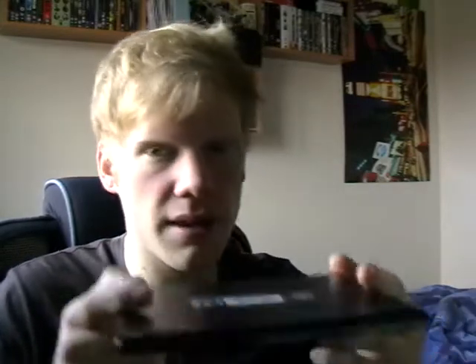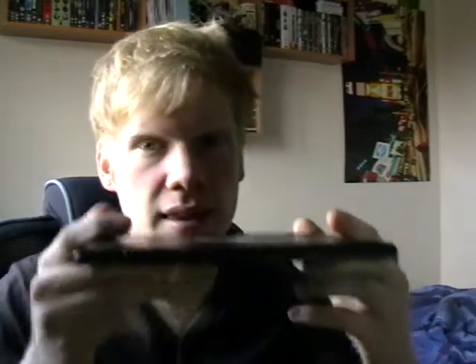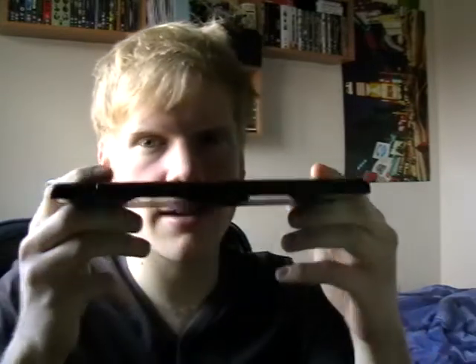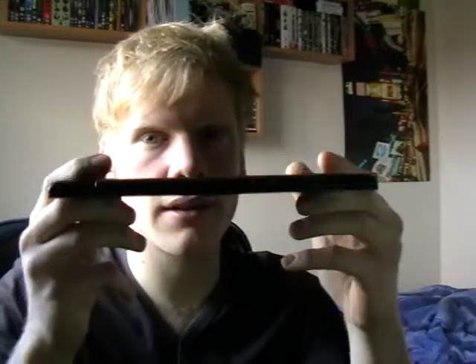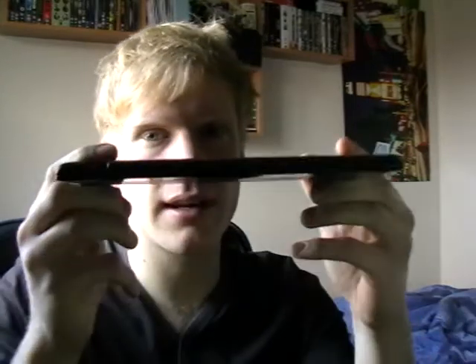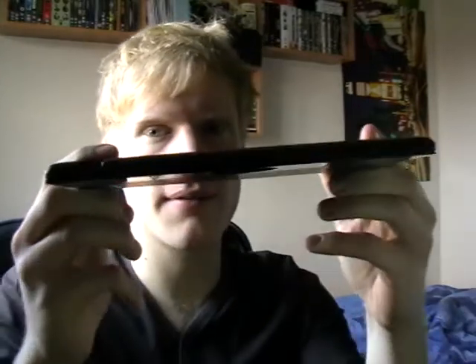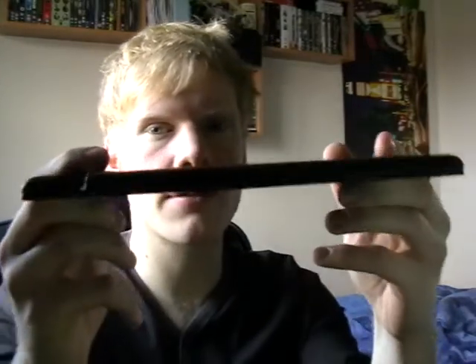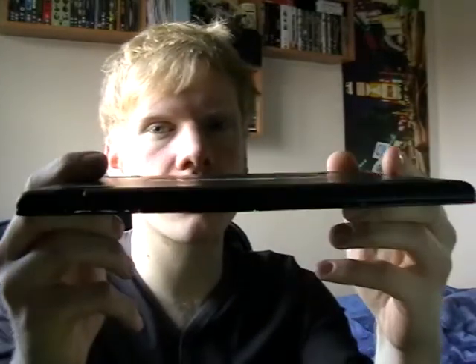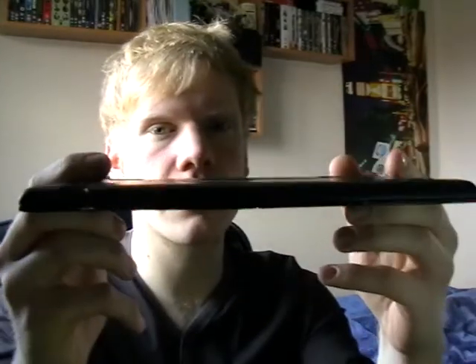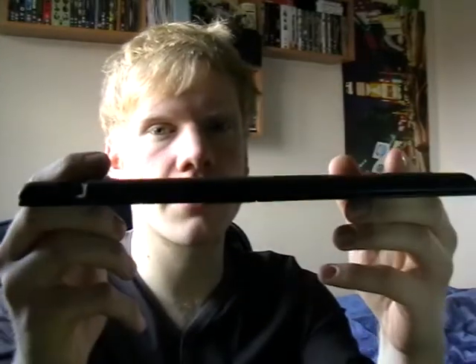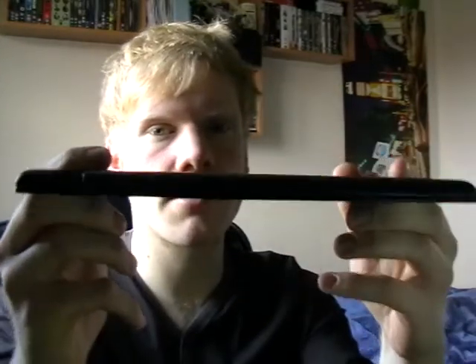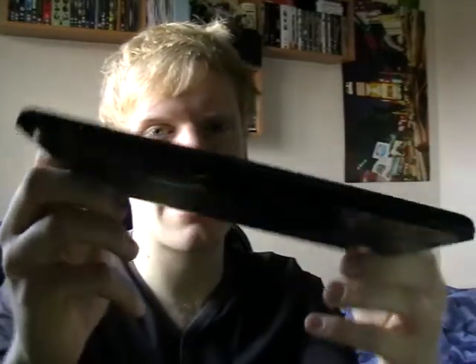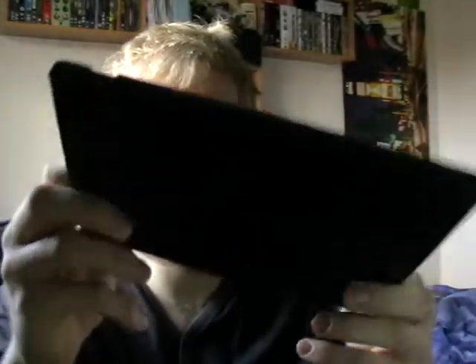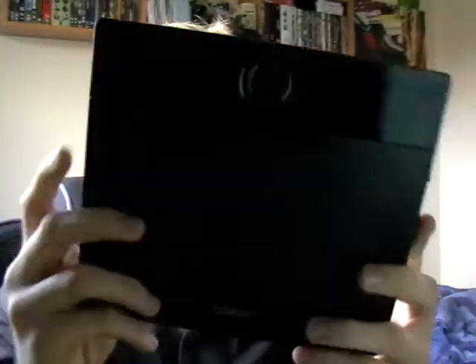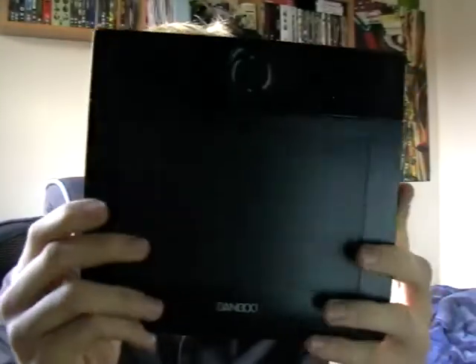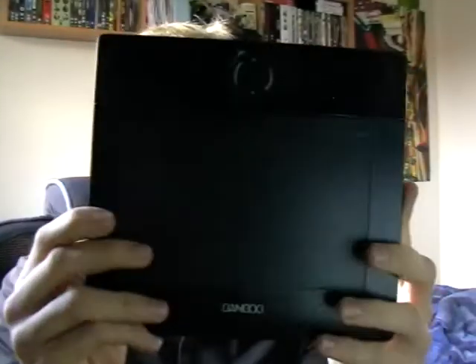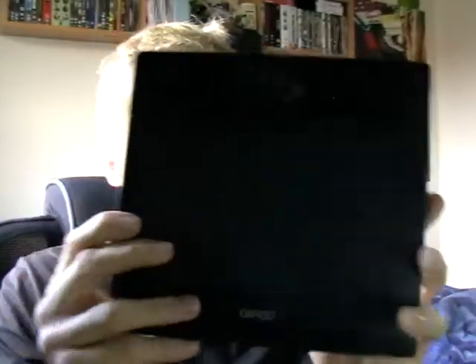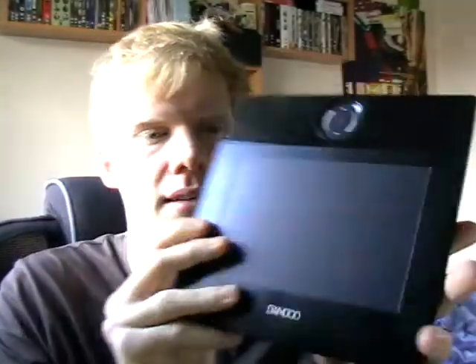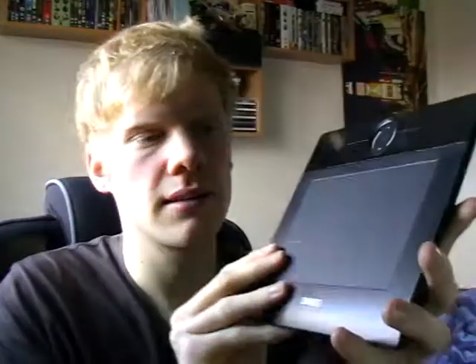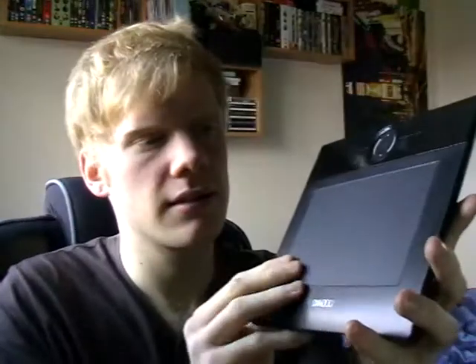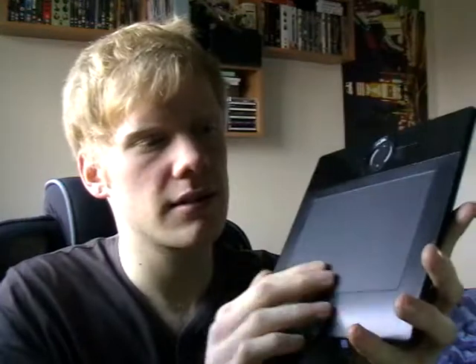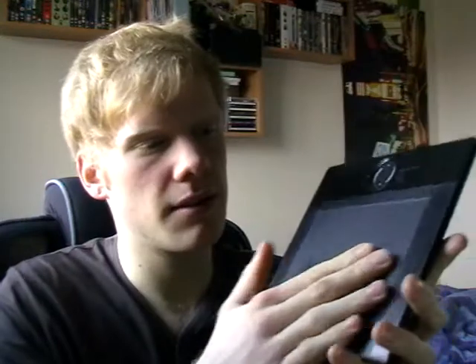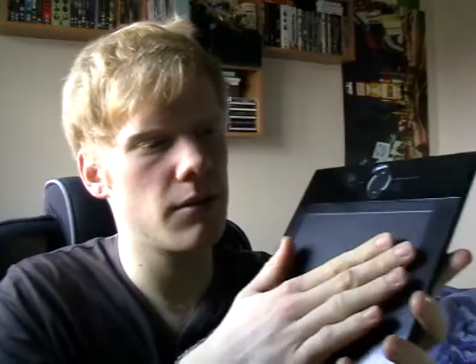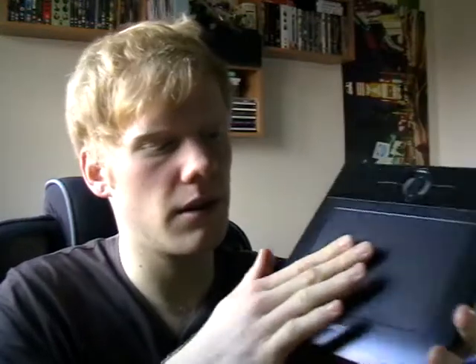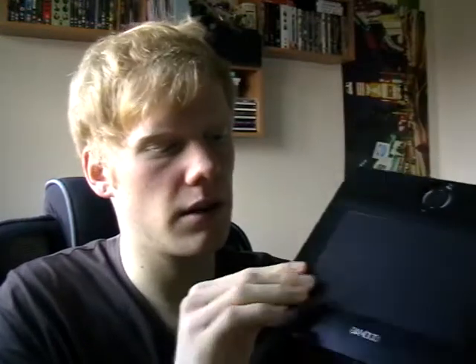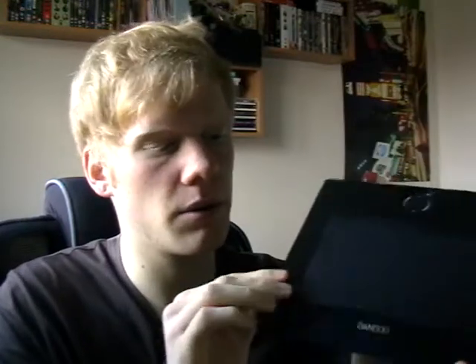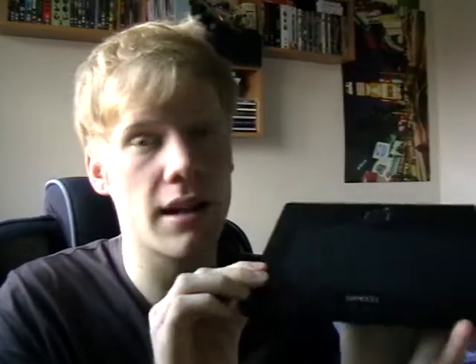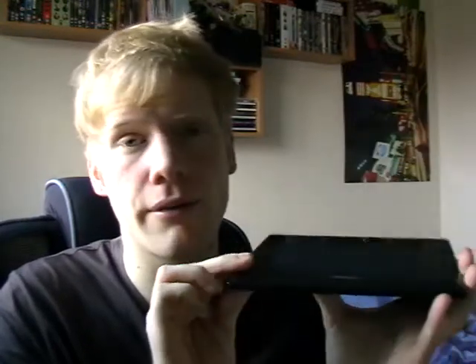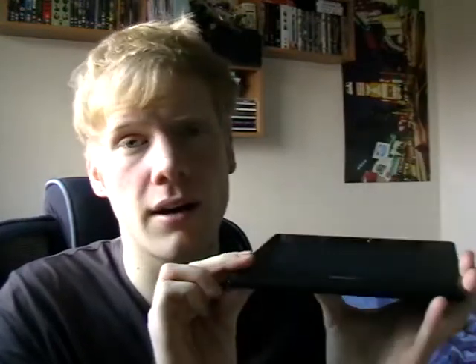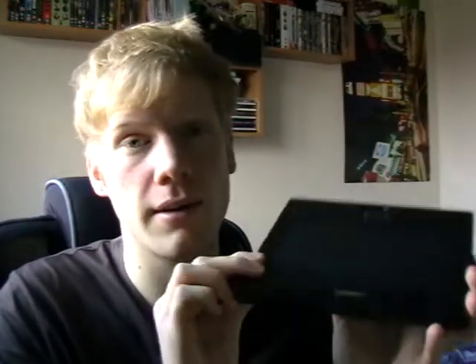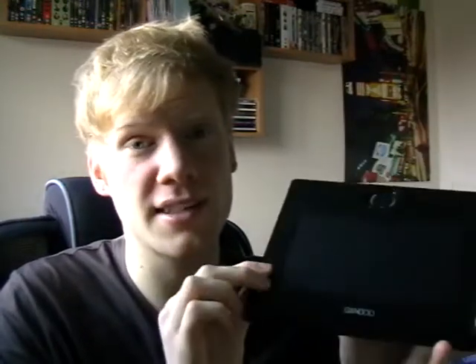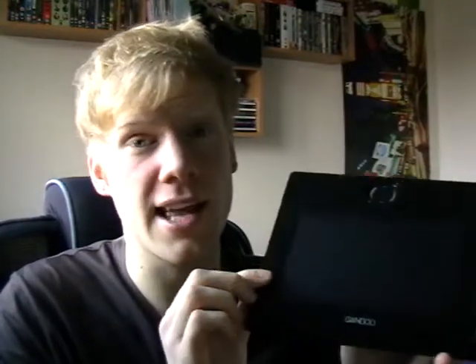It's pretty thin if you look at it — virtually paper thin. Well, I wouldn't go that far, but it's thin.